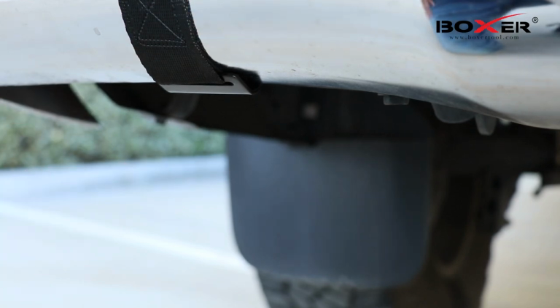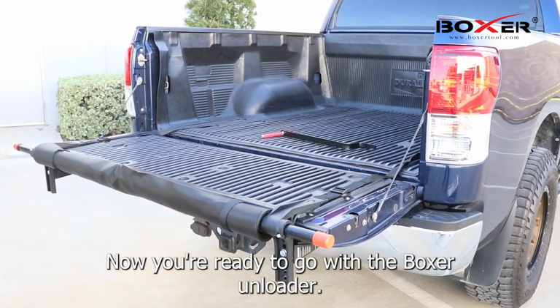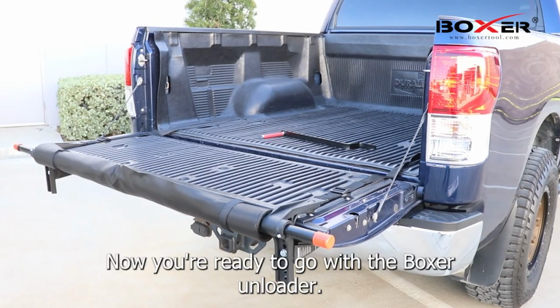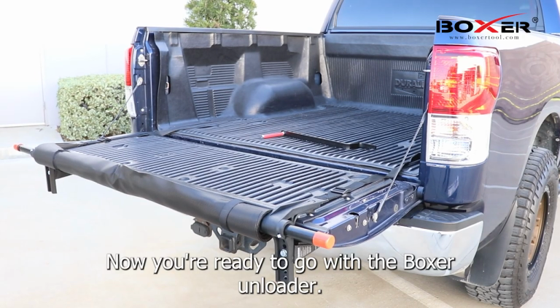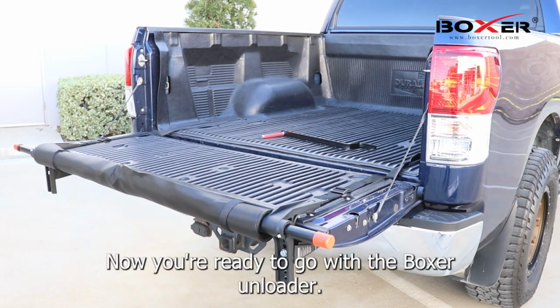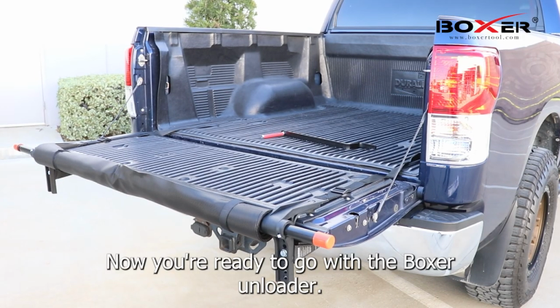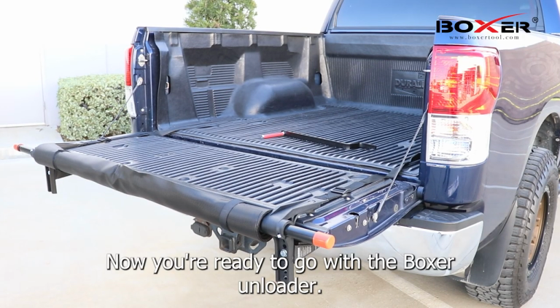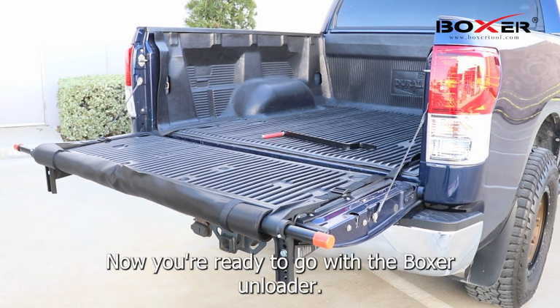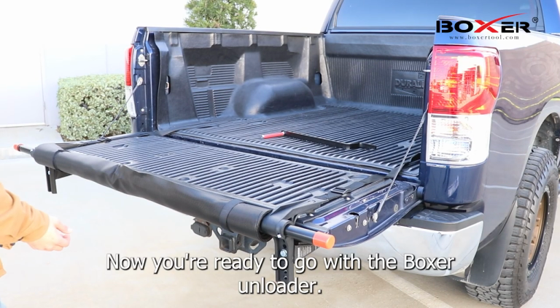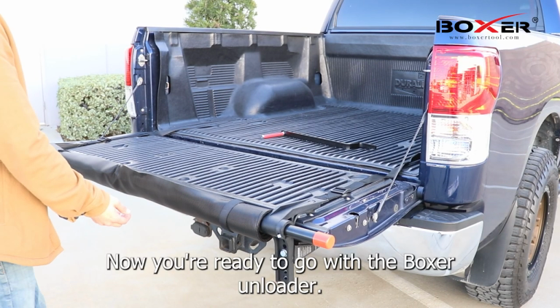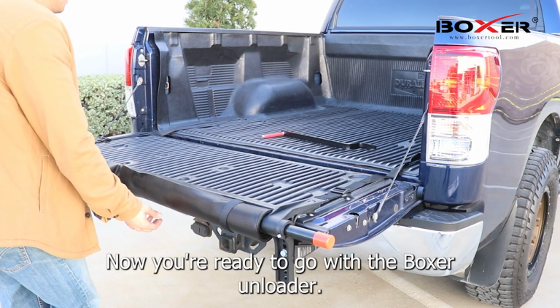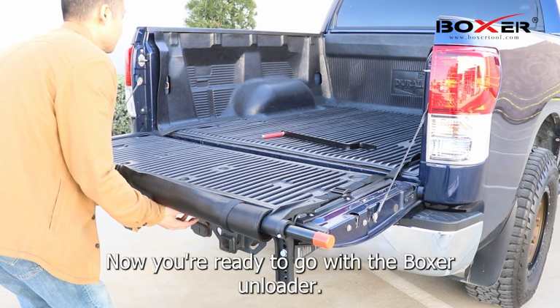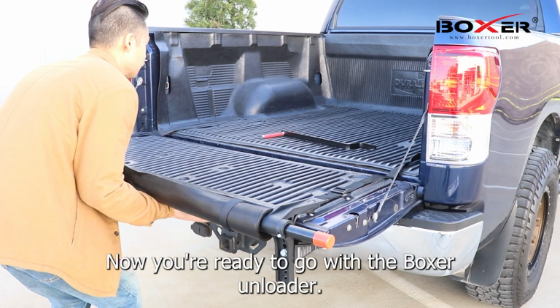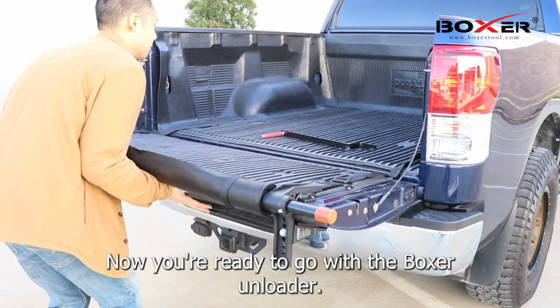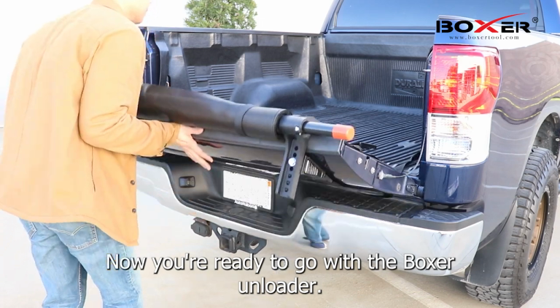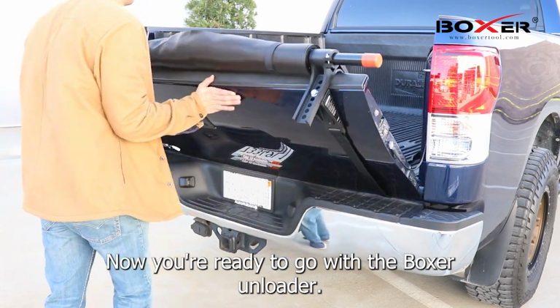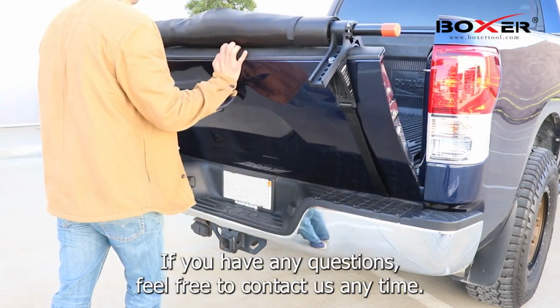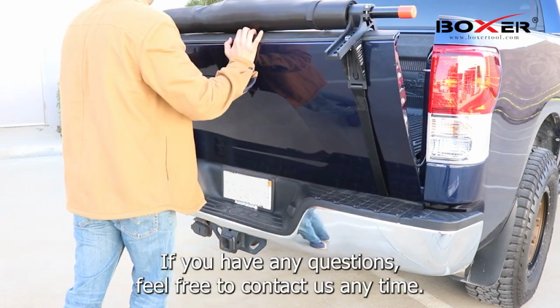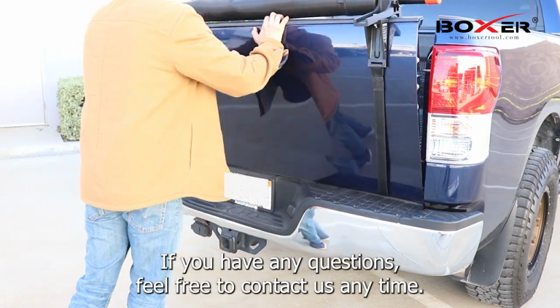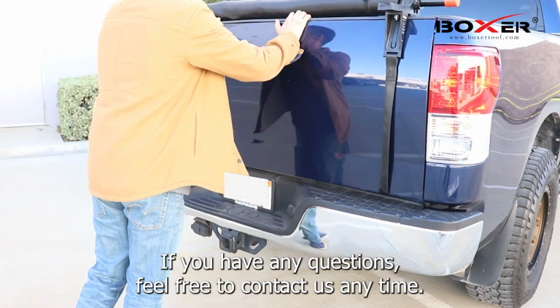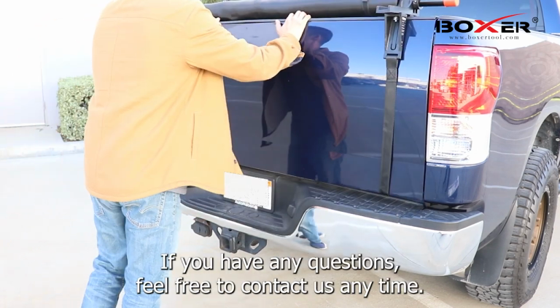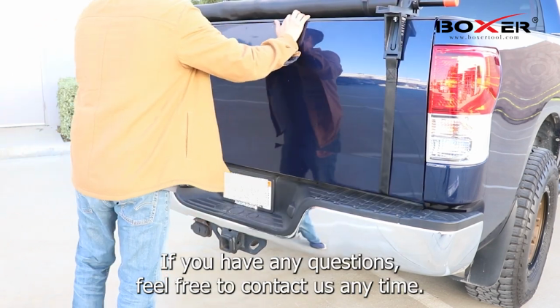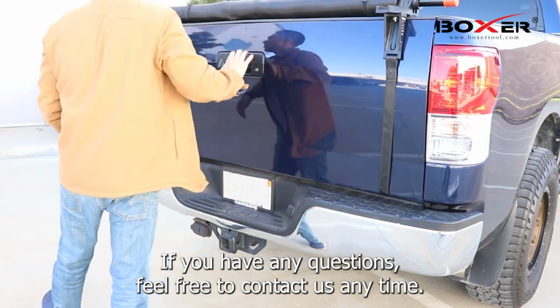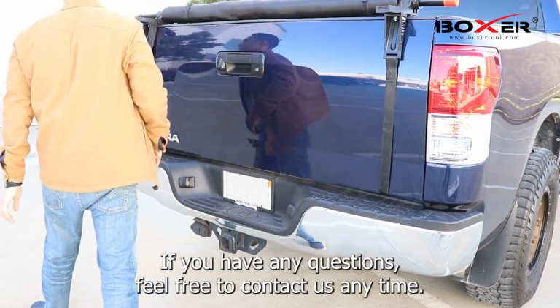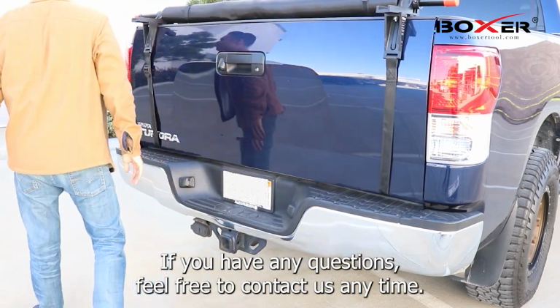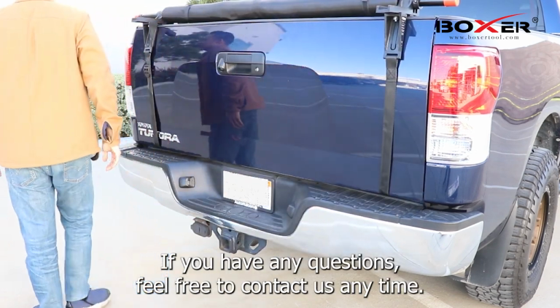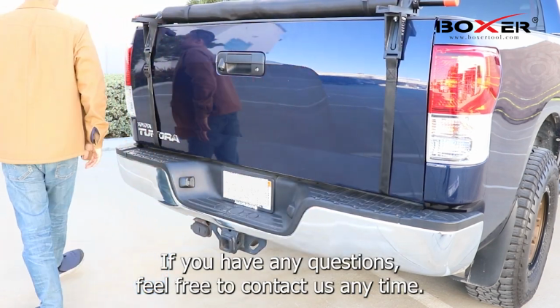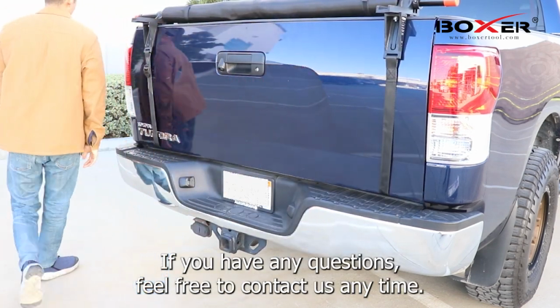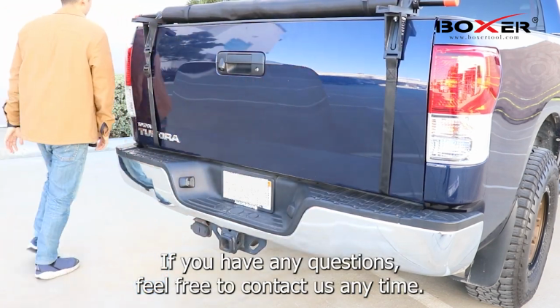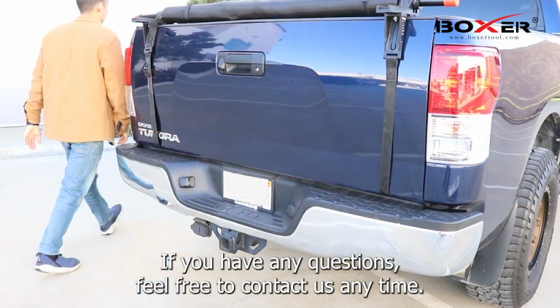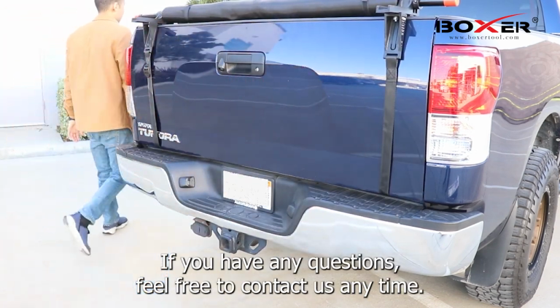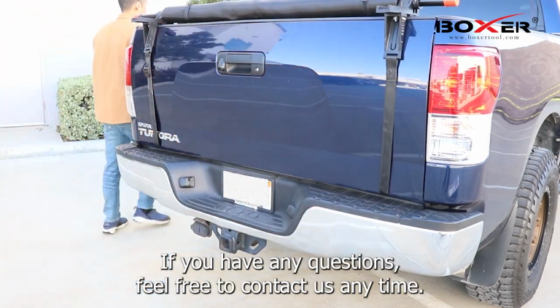Now you're ready to go with the Boxer Unloader. If you have any questions, feel free to contact us anytime. Take care.